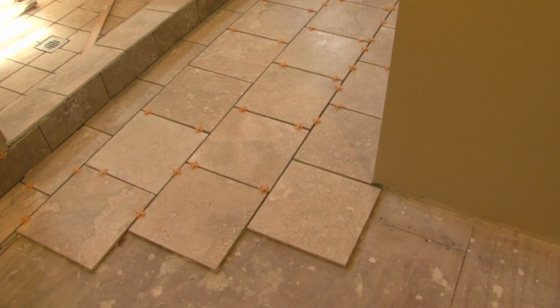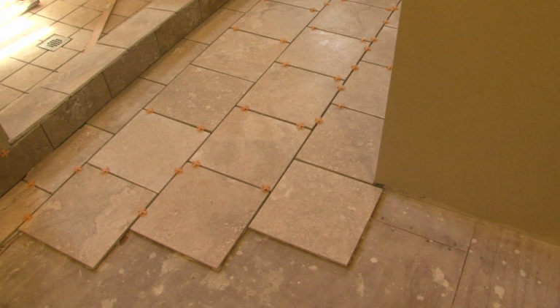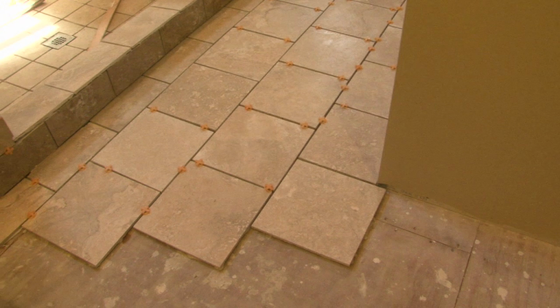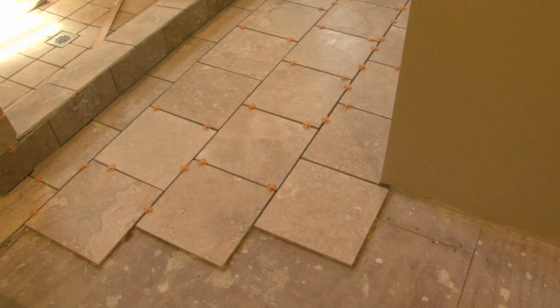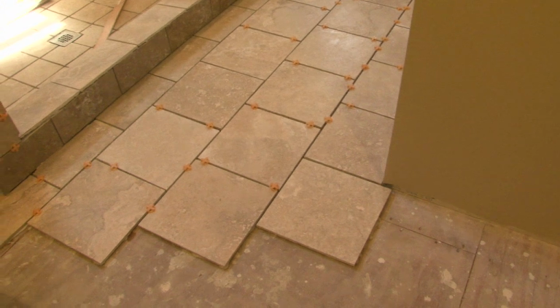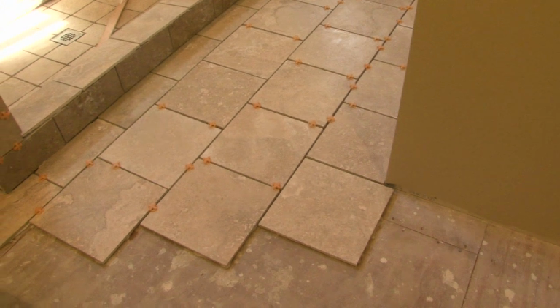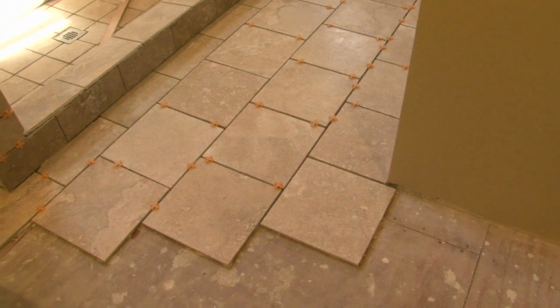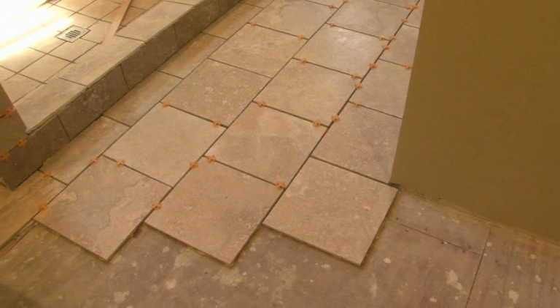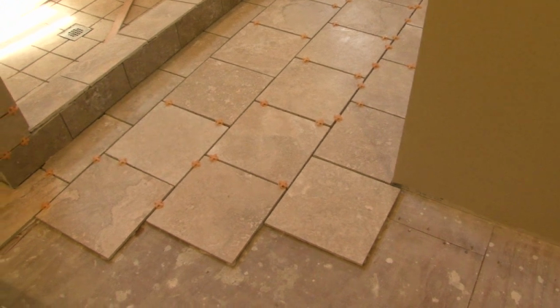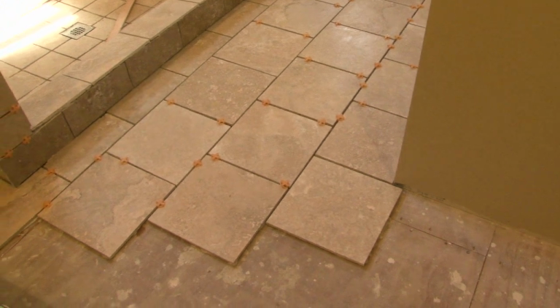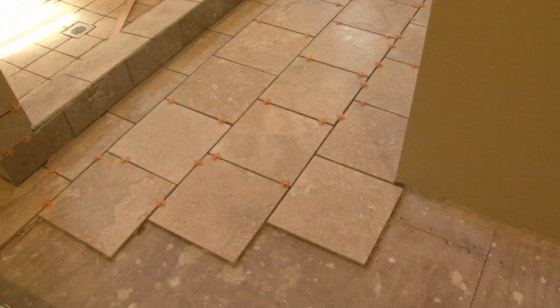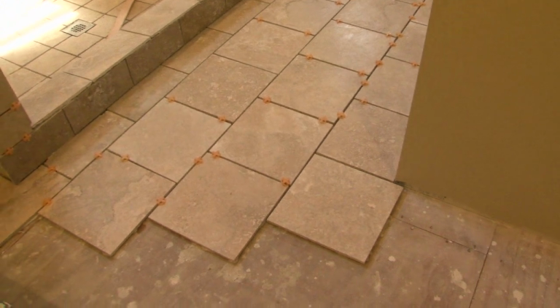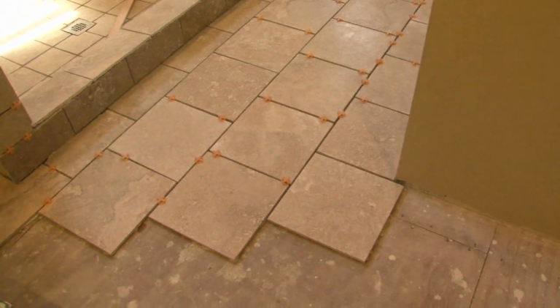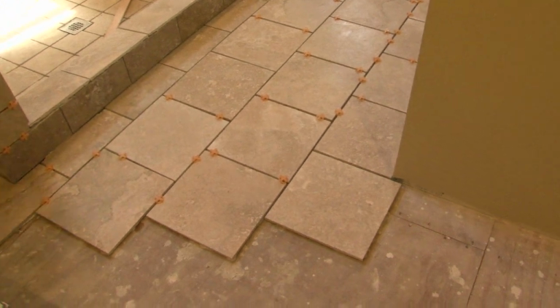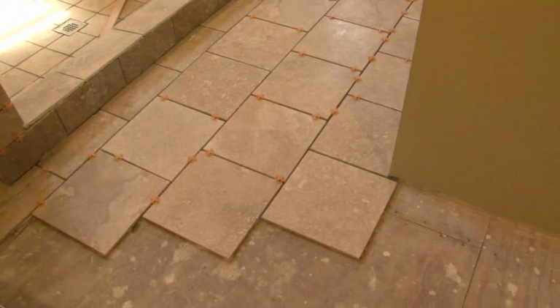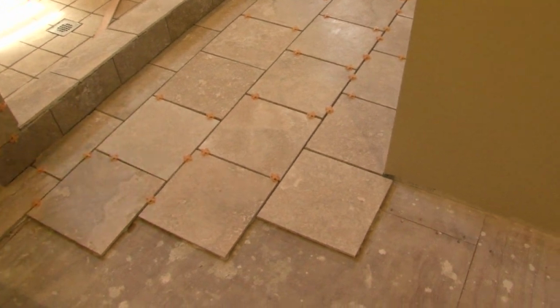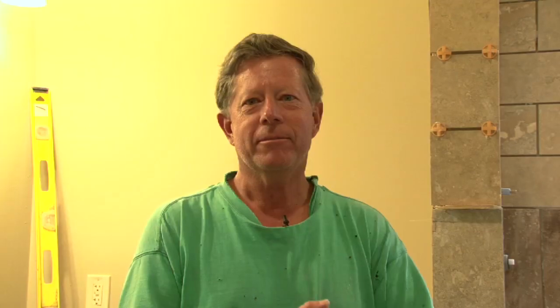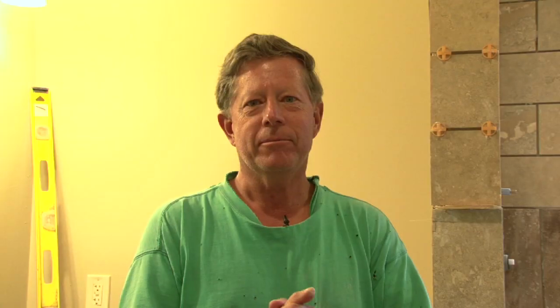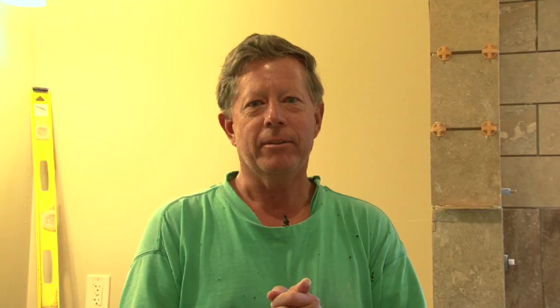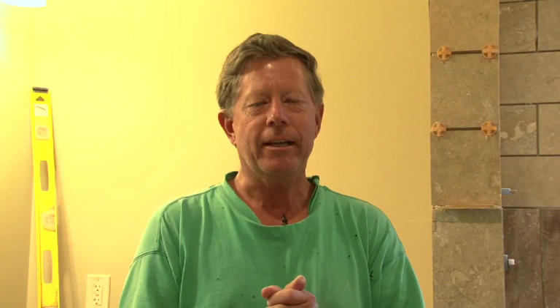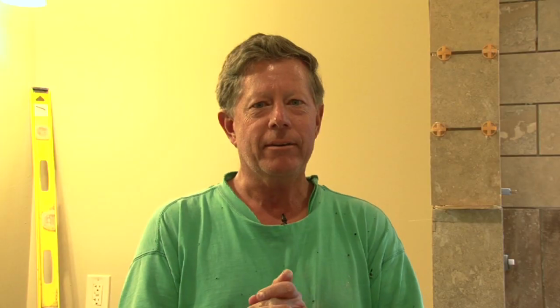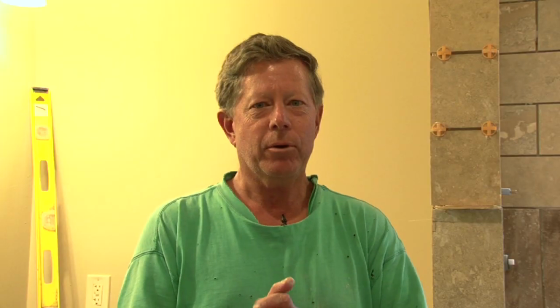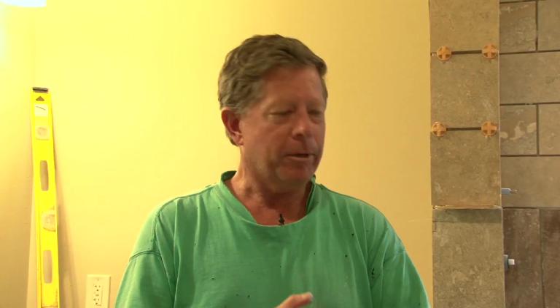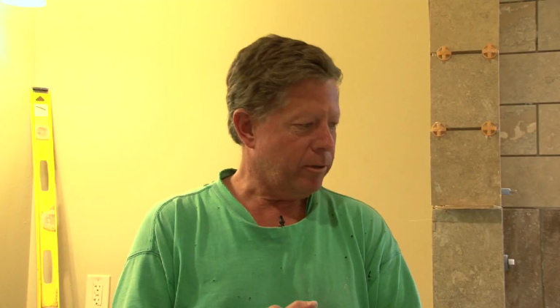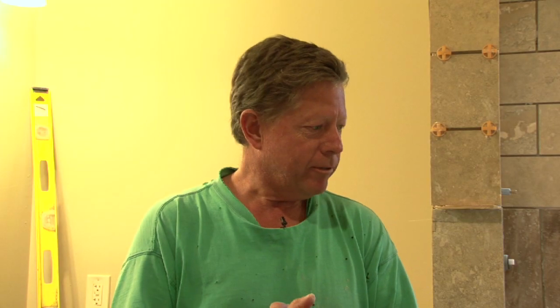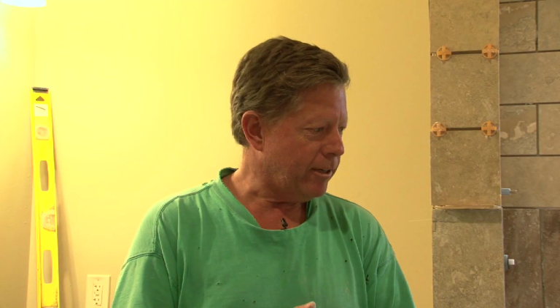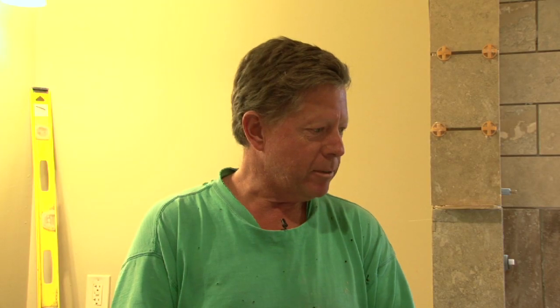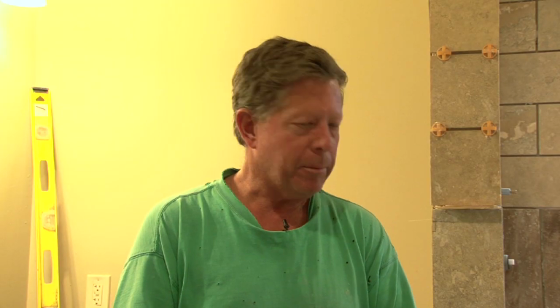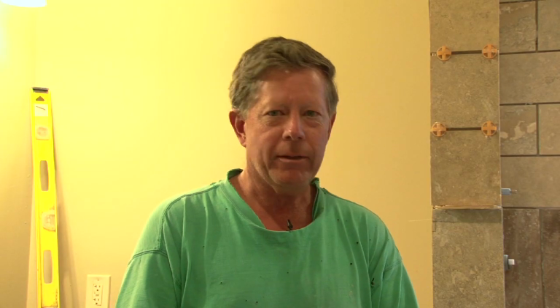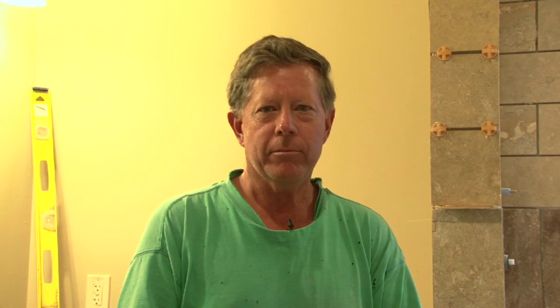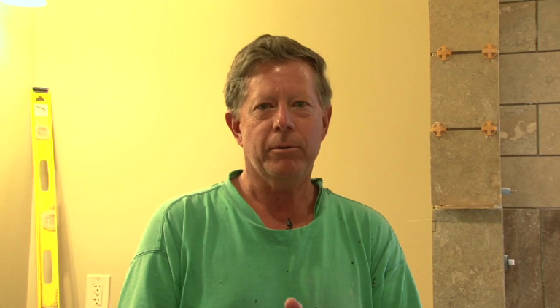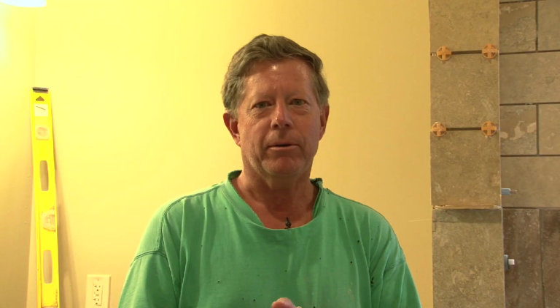I hope you learned something today from laying 12 by 12 tiles on my bathroom floor.